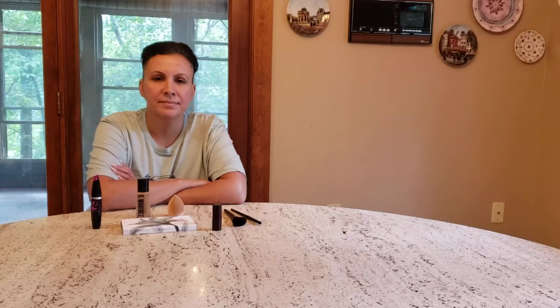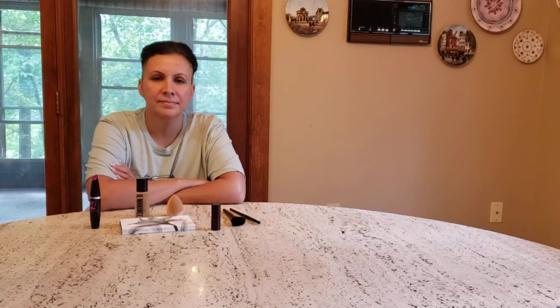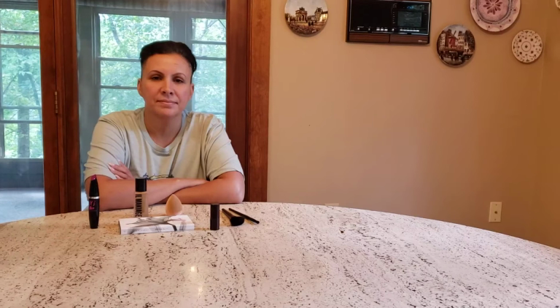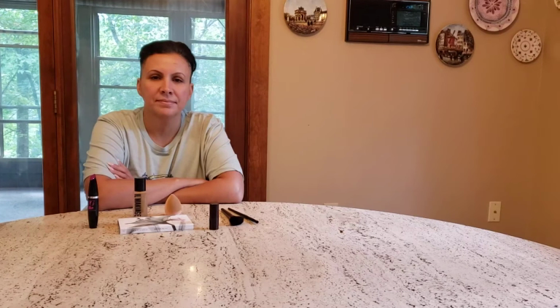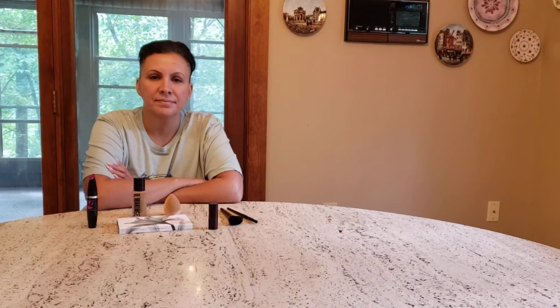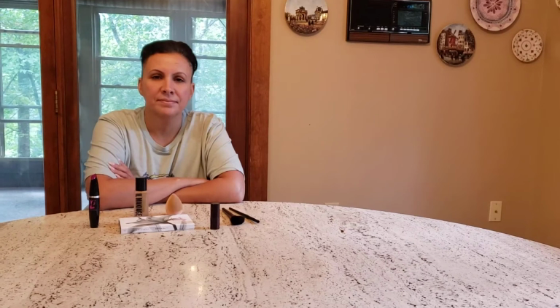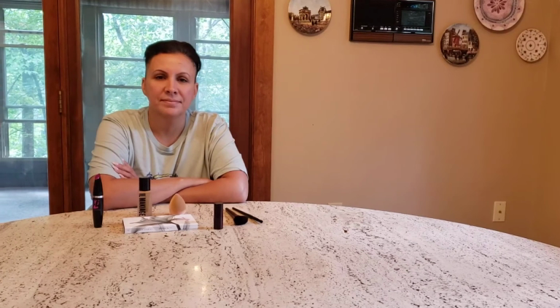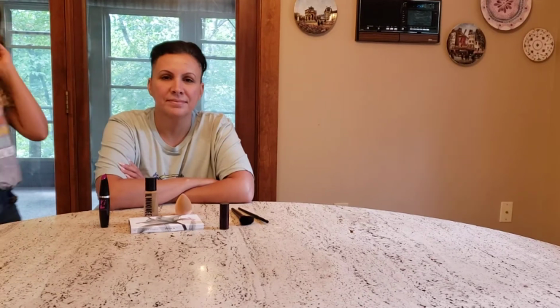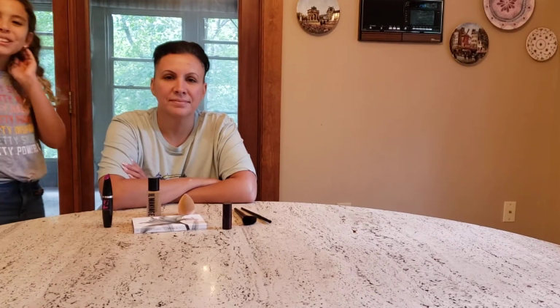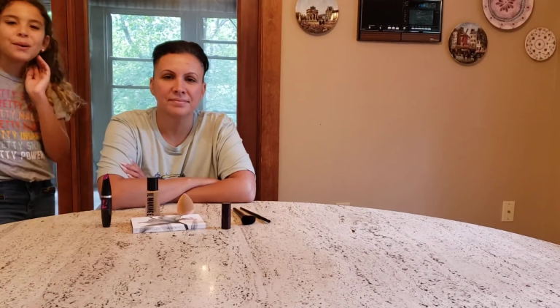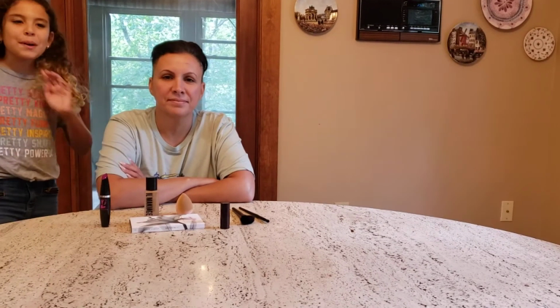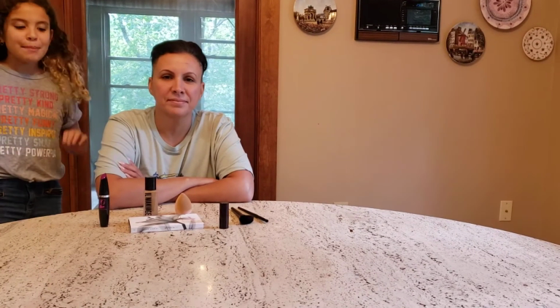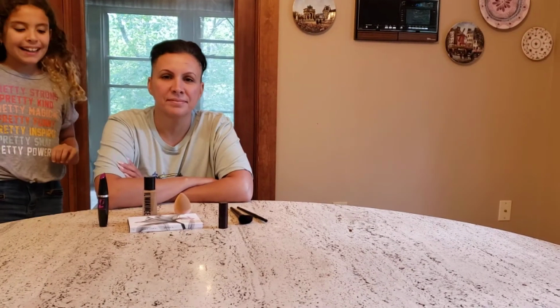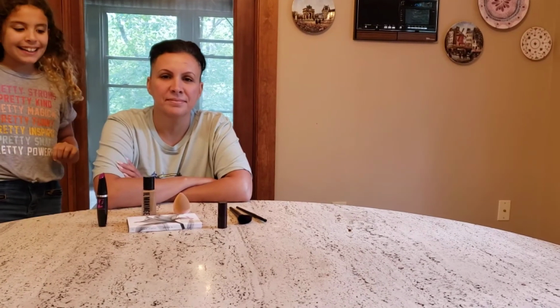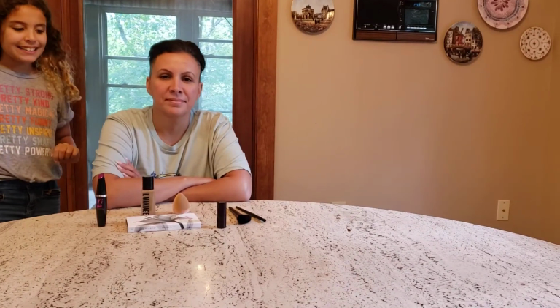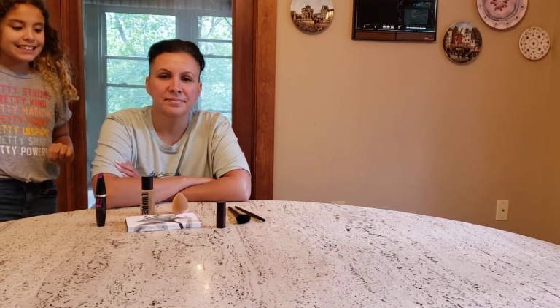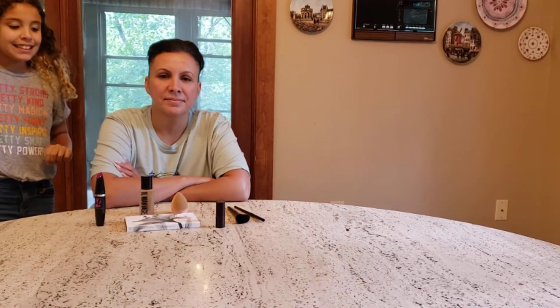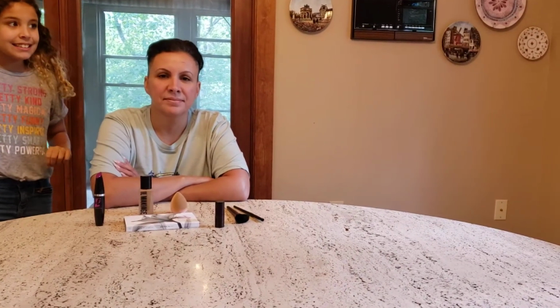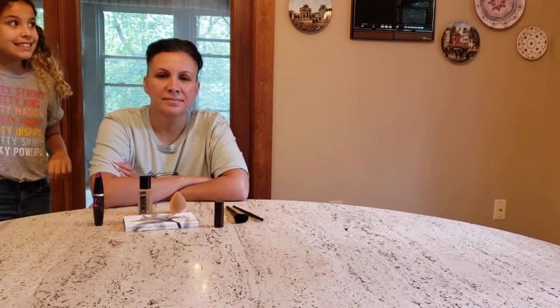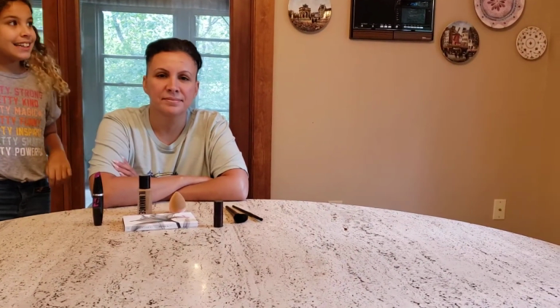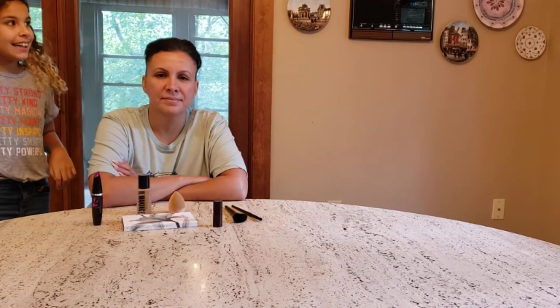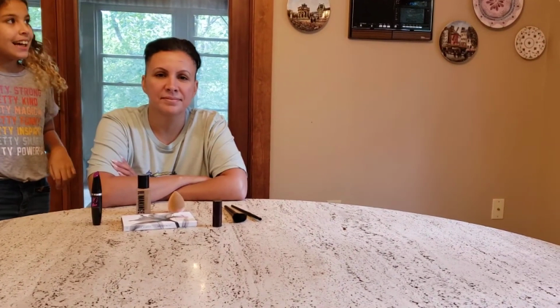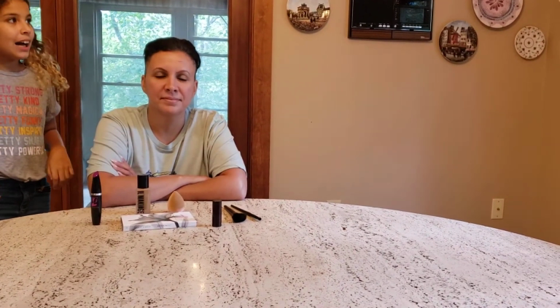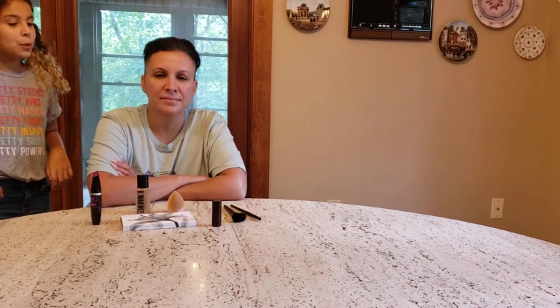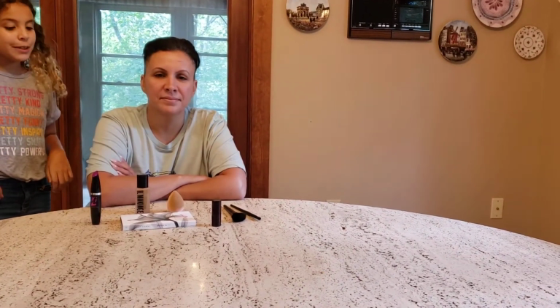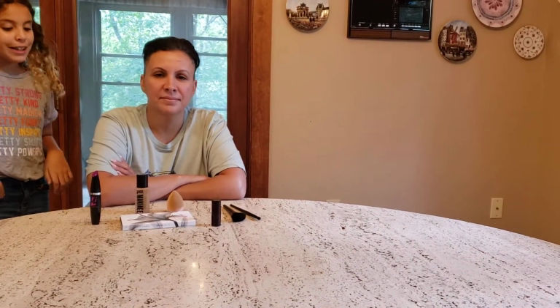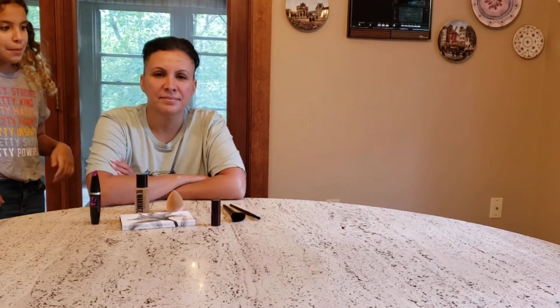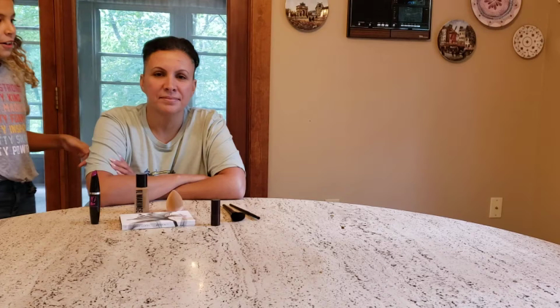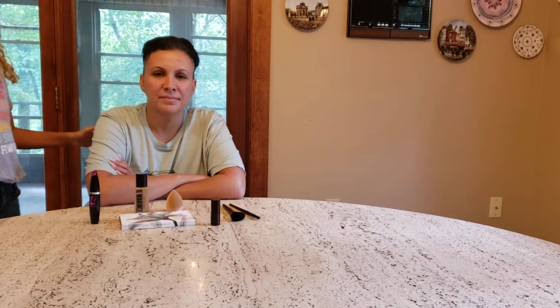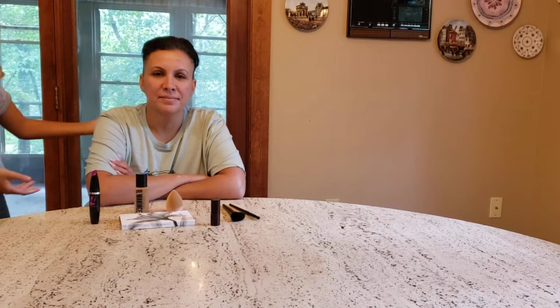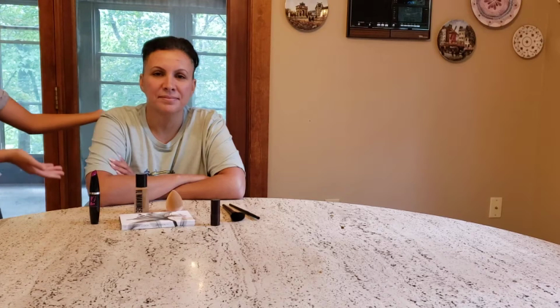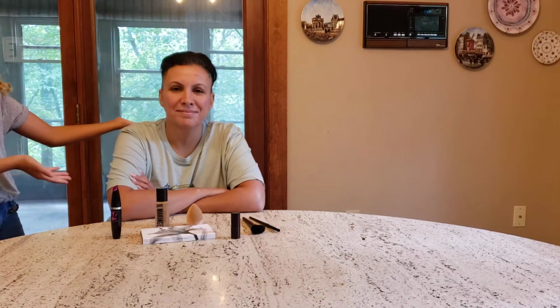Hey guys, welcome back! Today I will be doing a makeover on my mom.